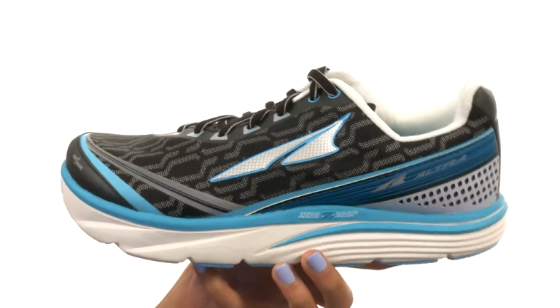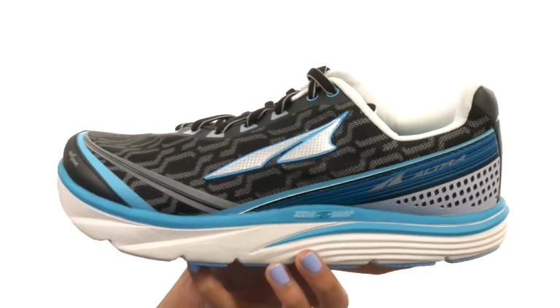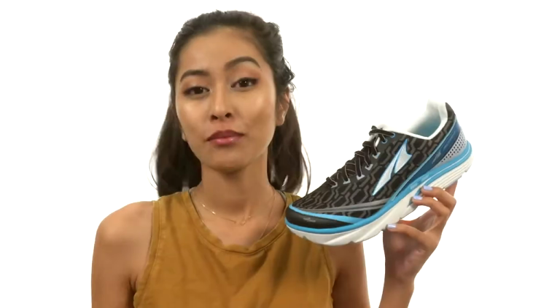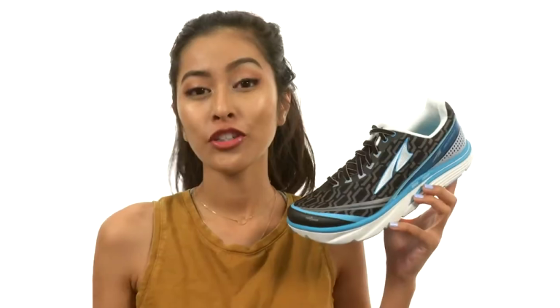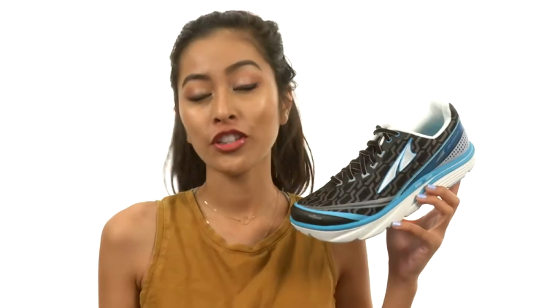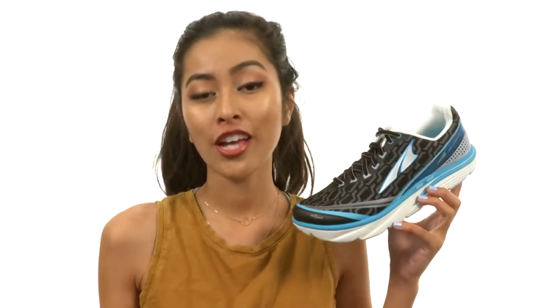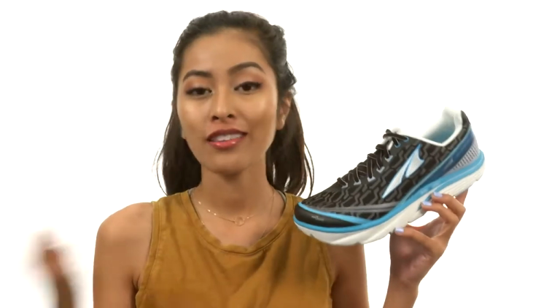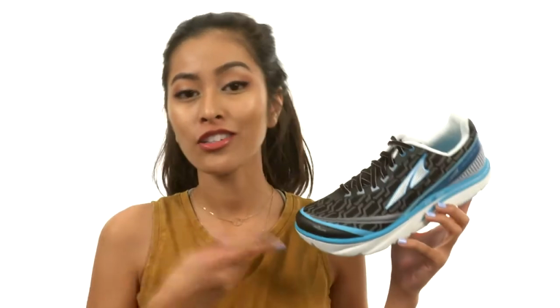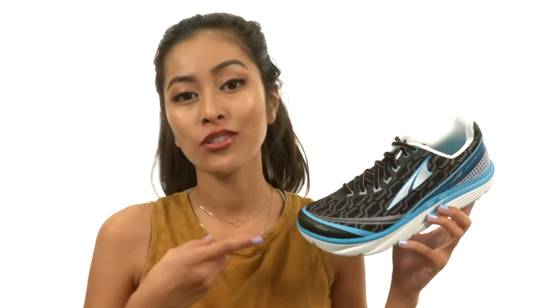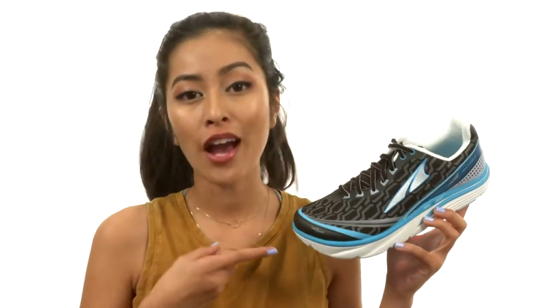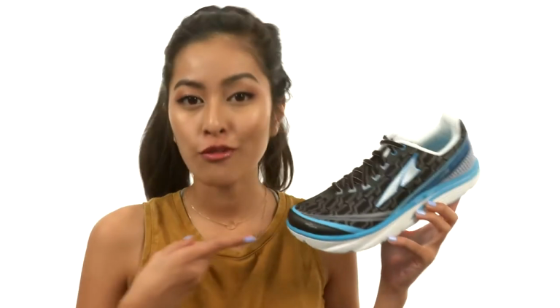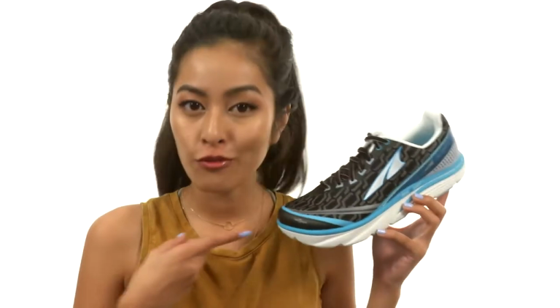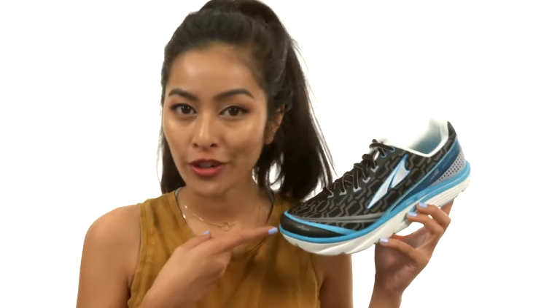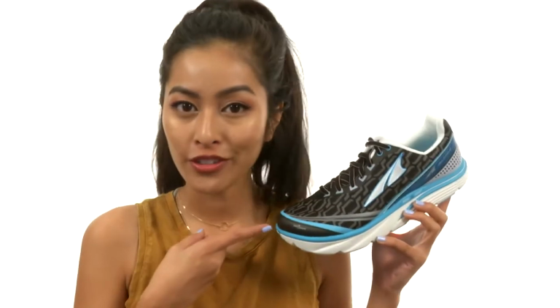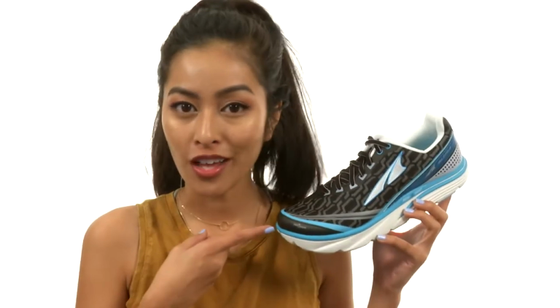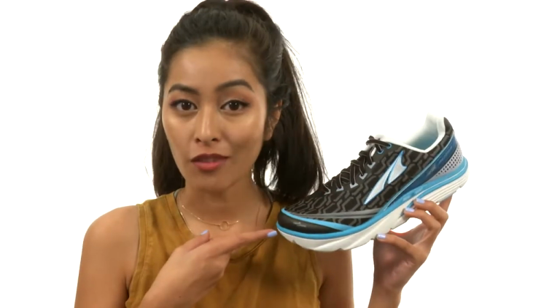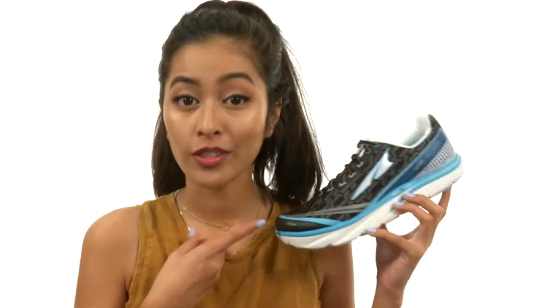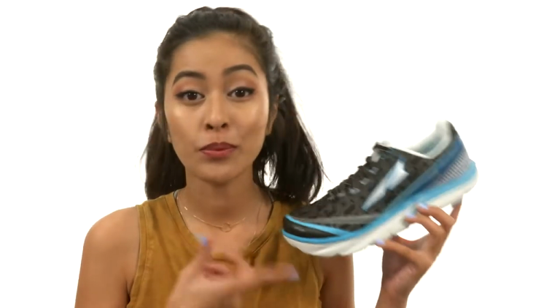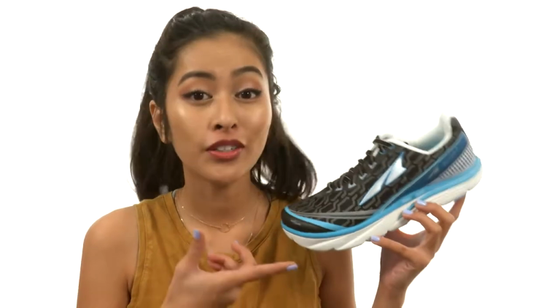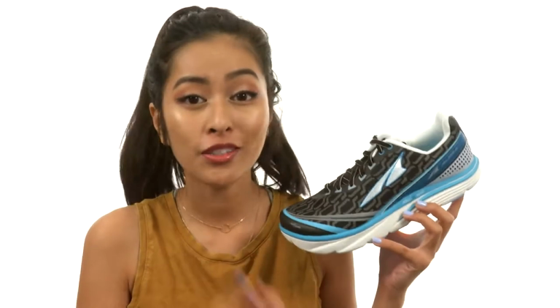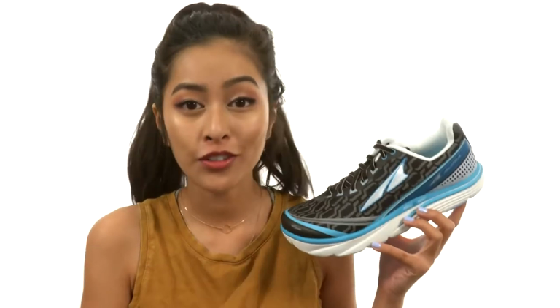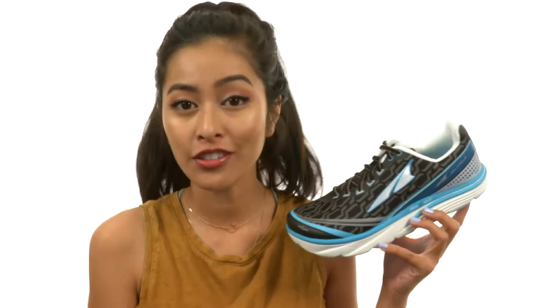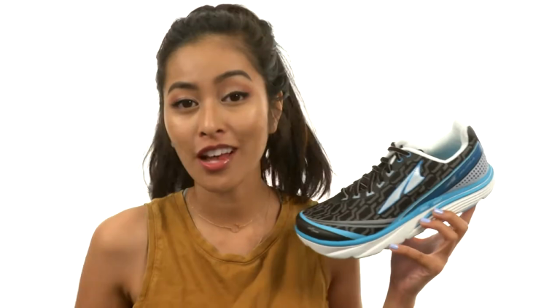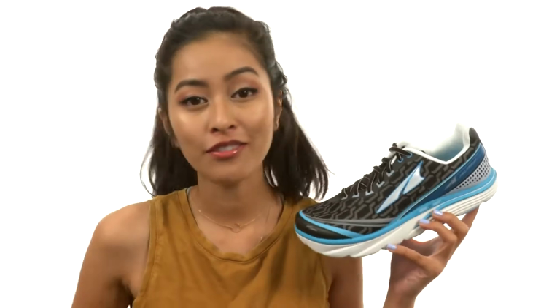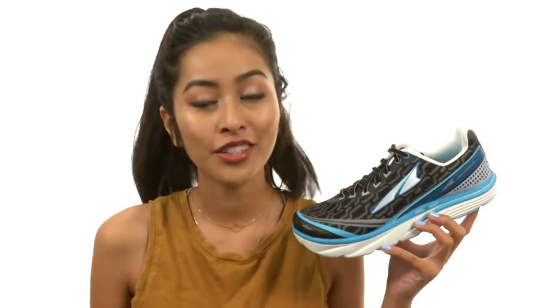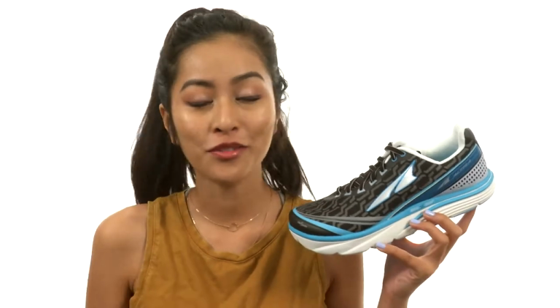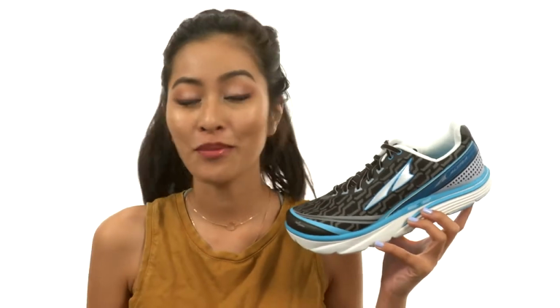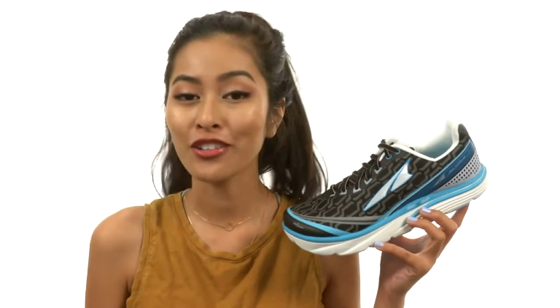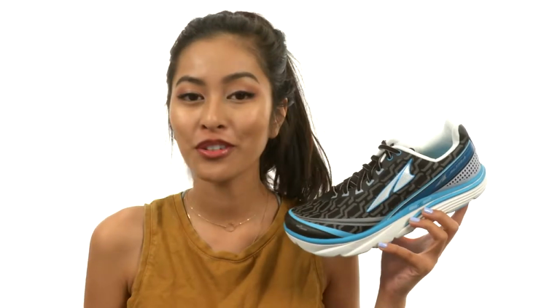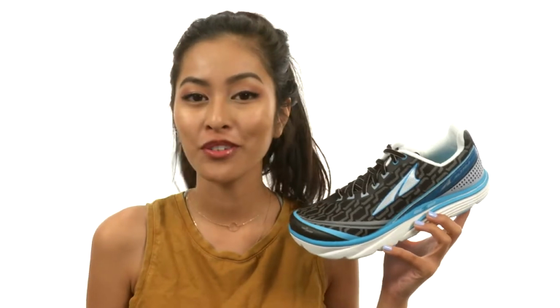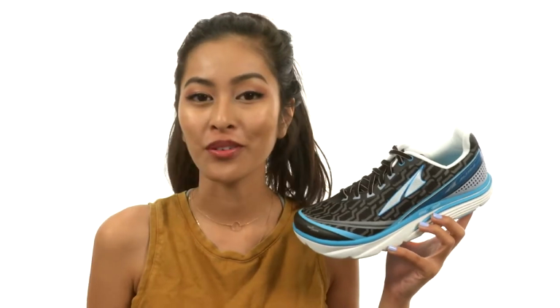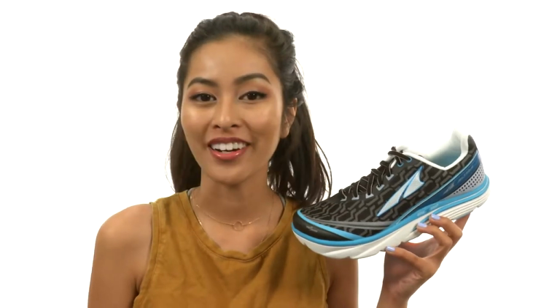Be sure to check this shoe out for yourself — experience it for yourself. It's from Altra Footwear.